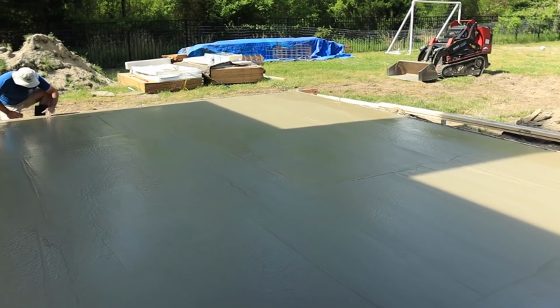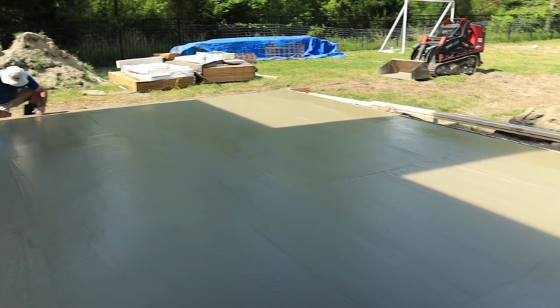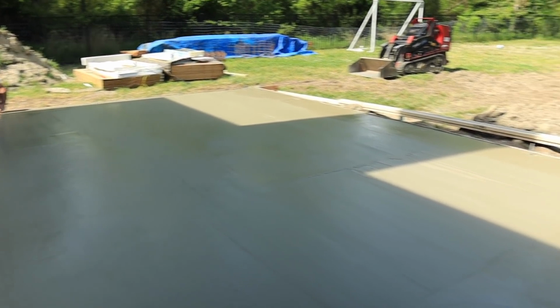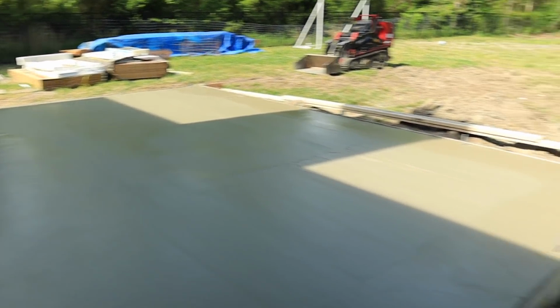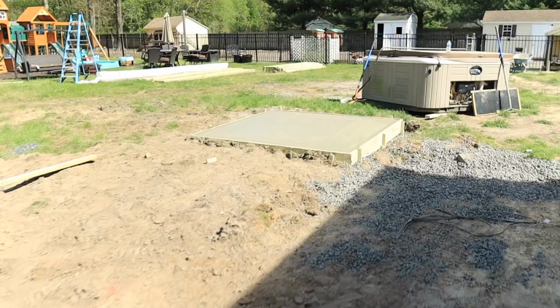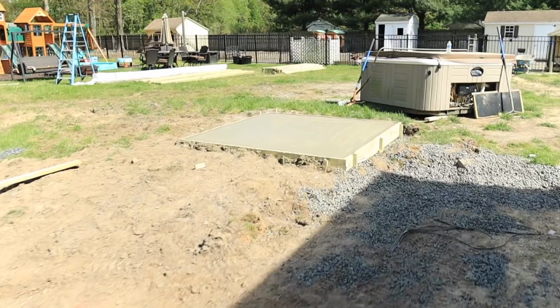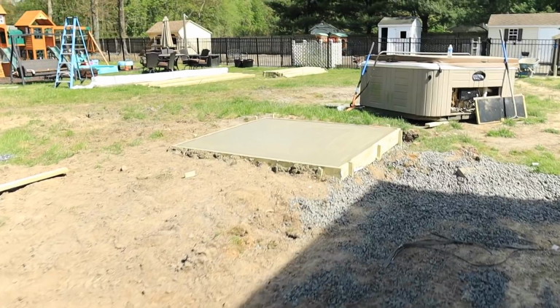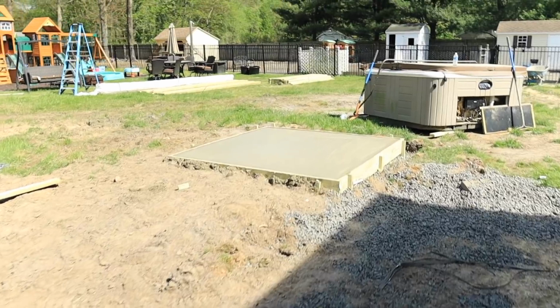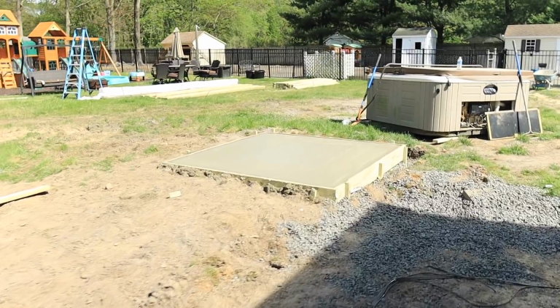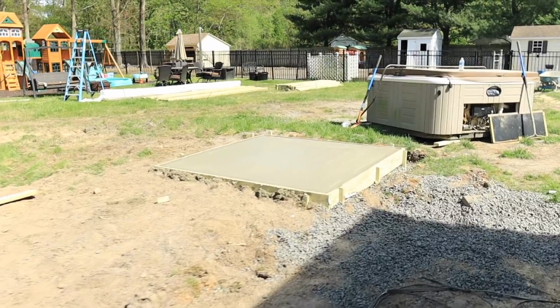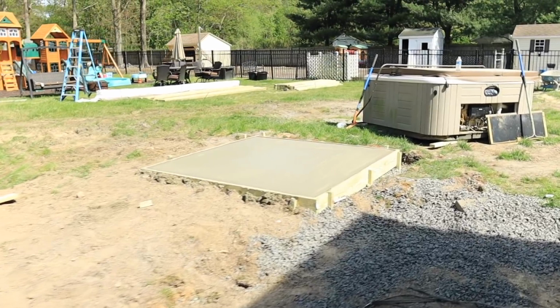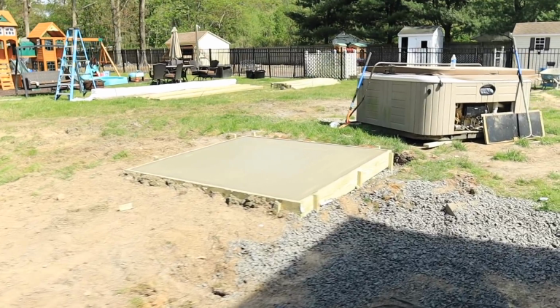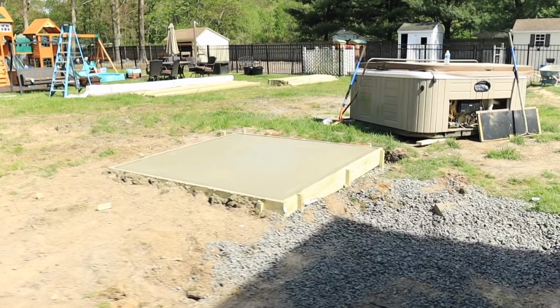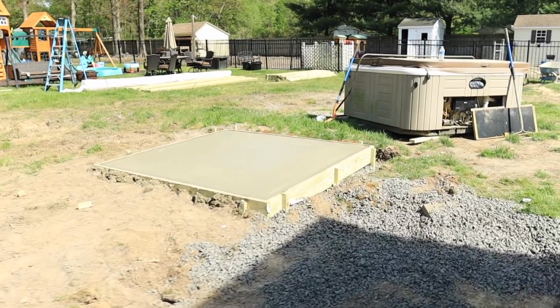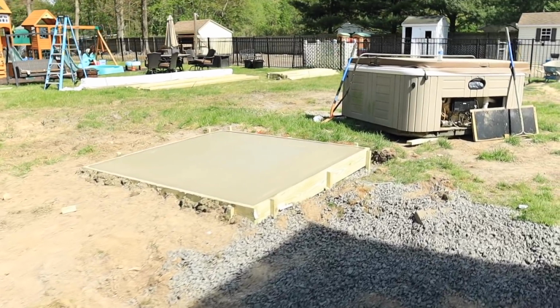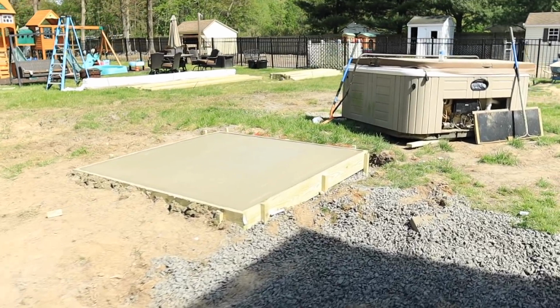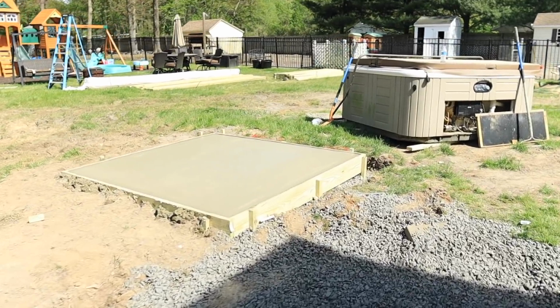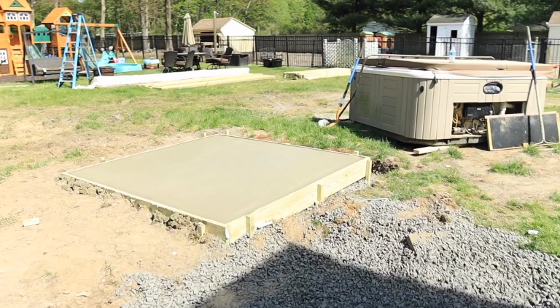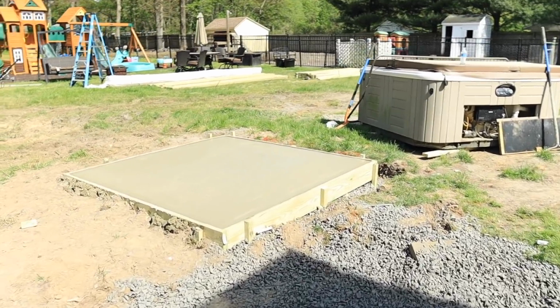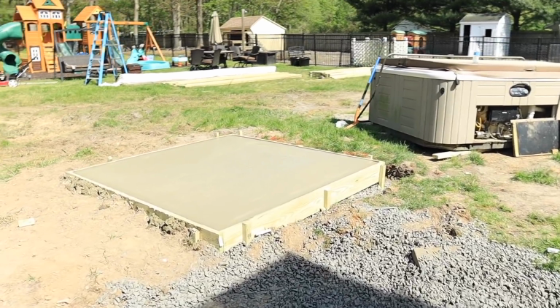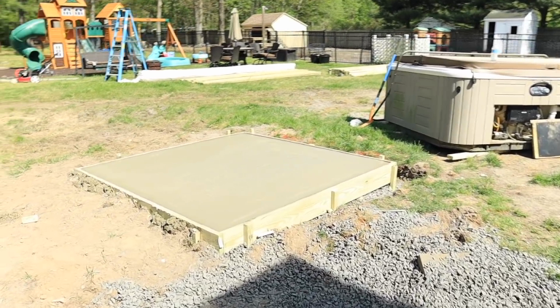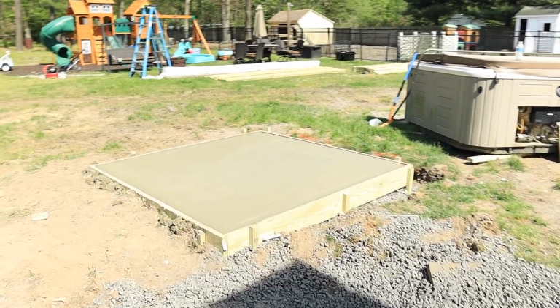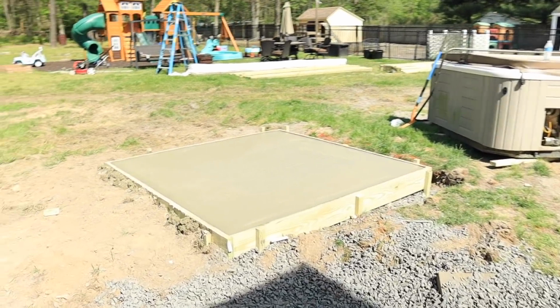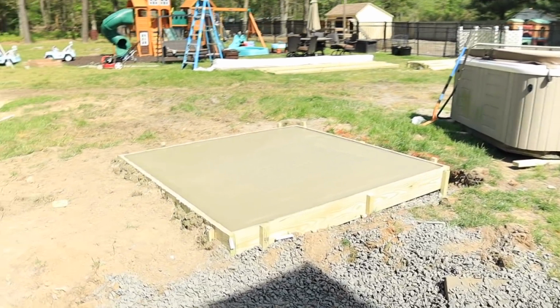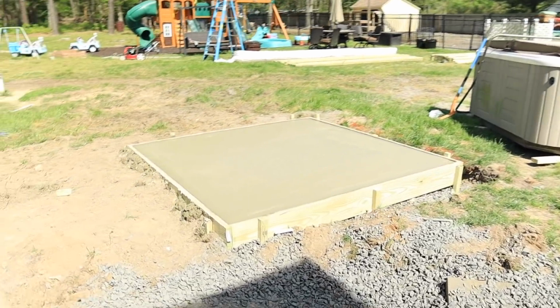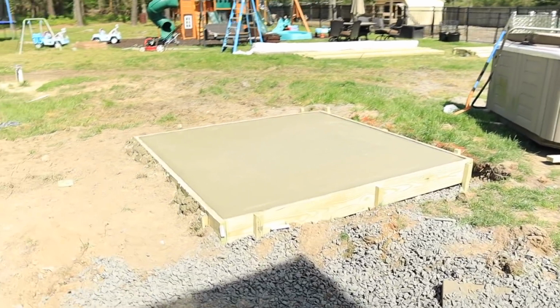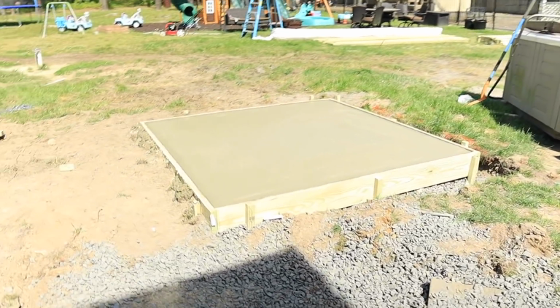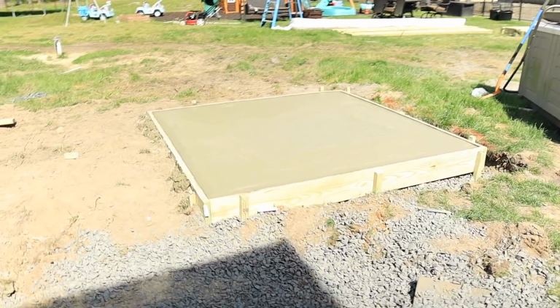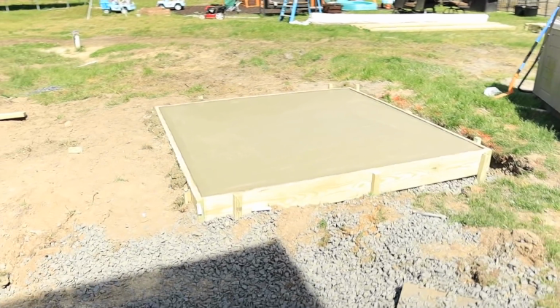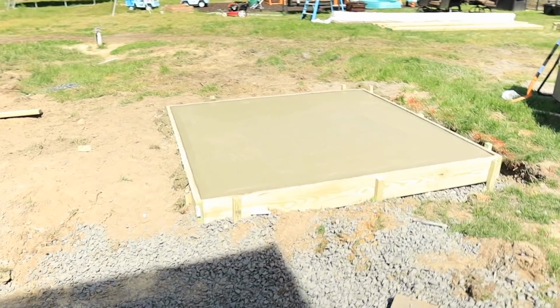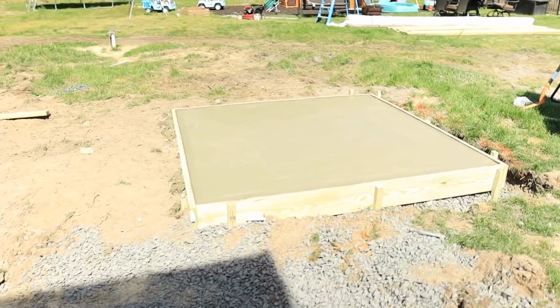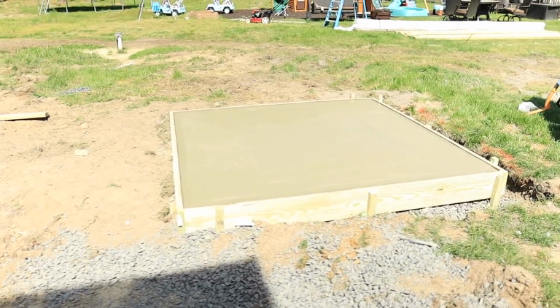Little hot tub pad came out nice — that one was nice and easy.